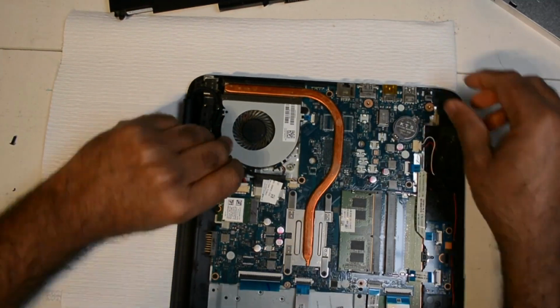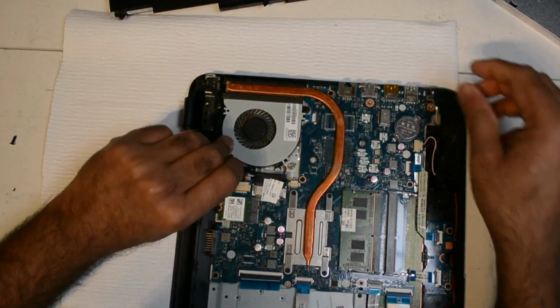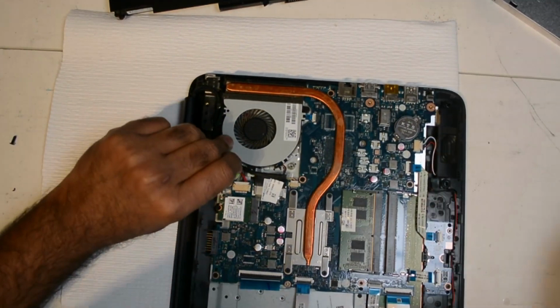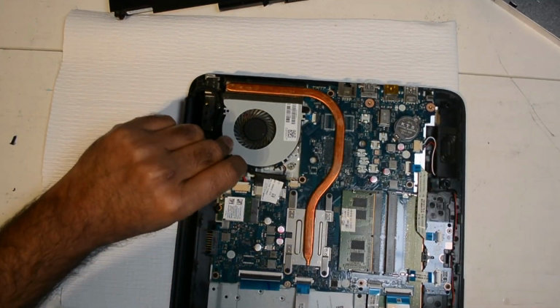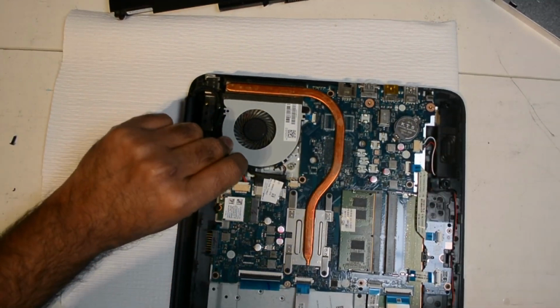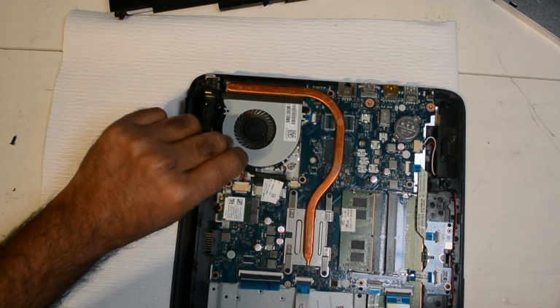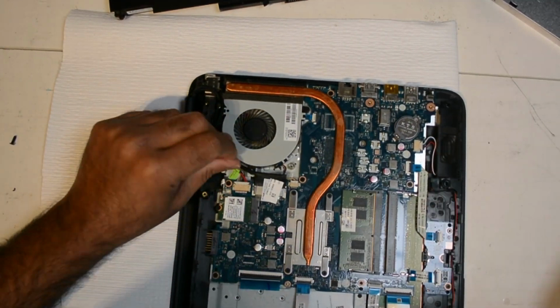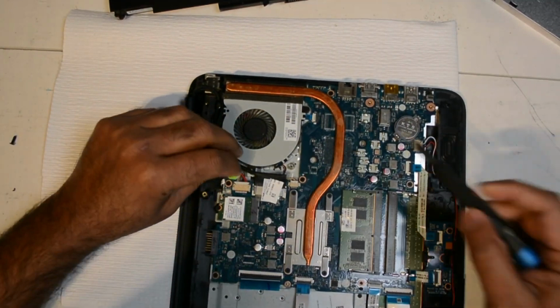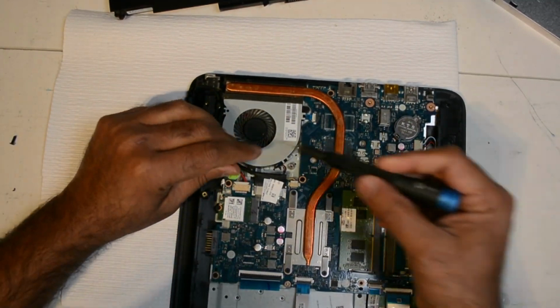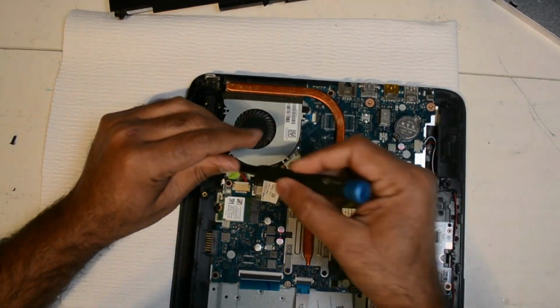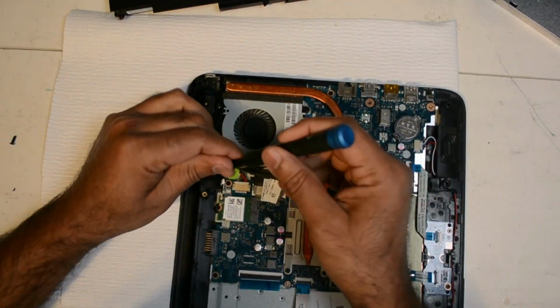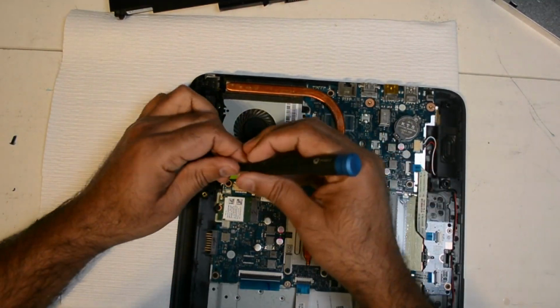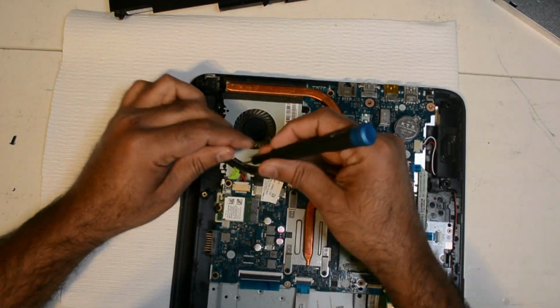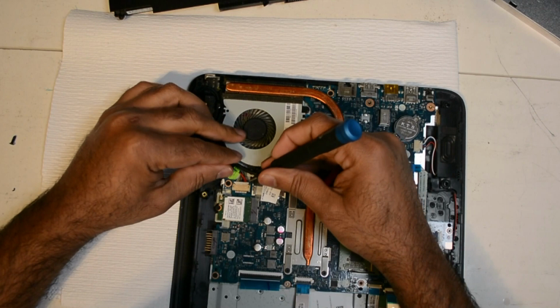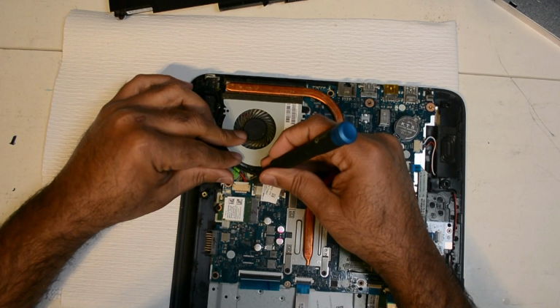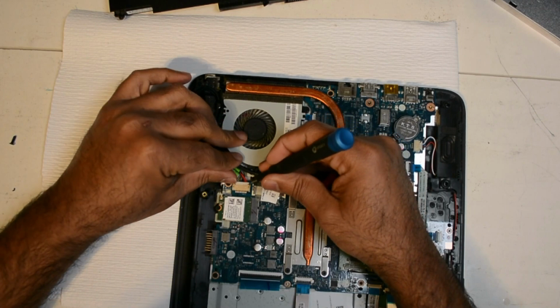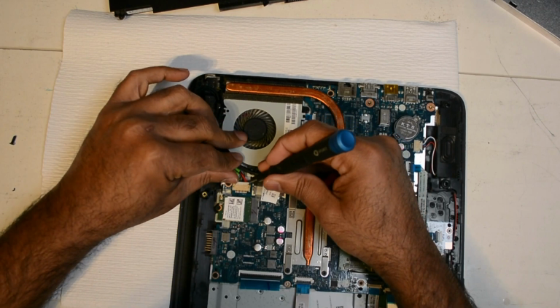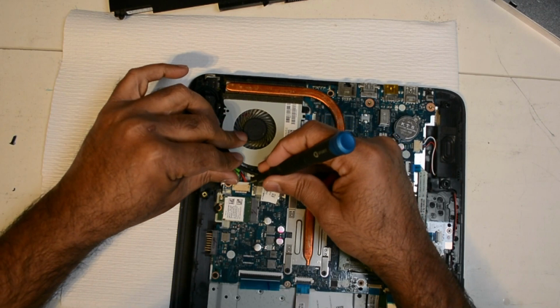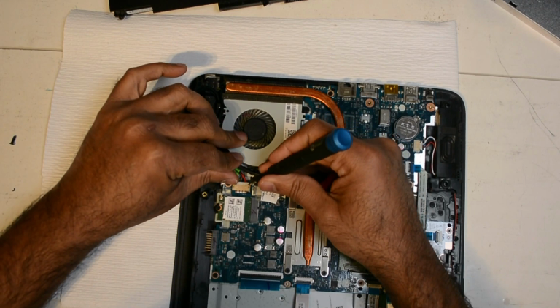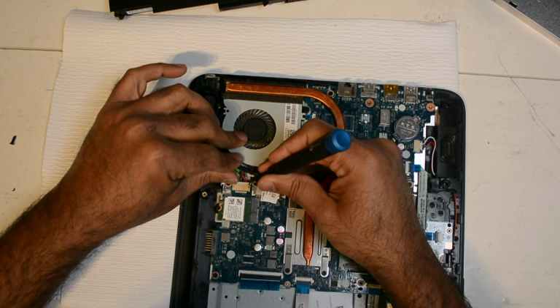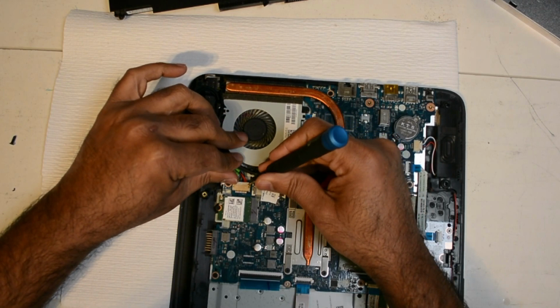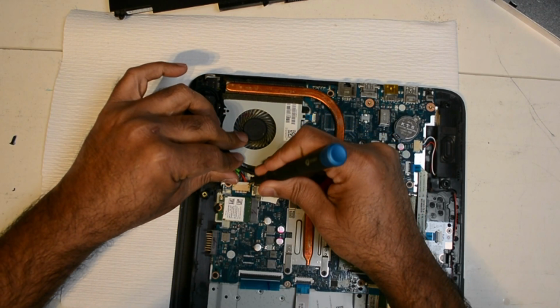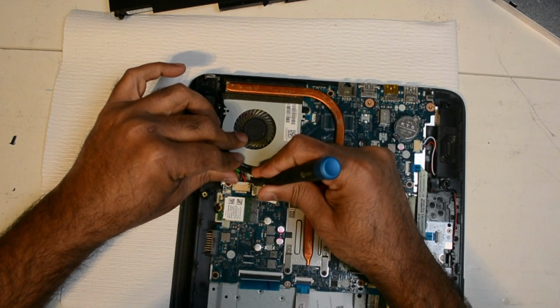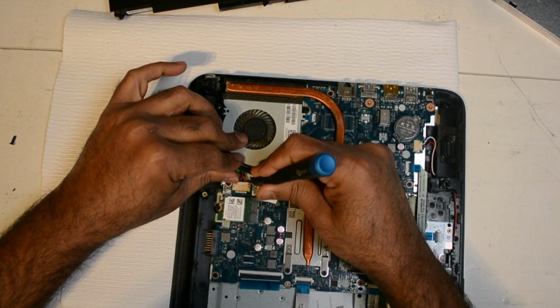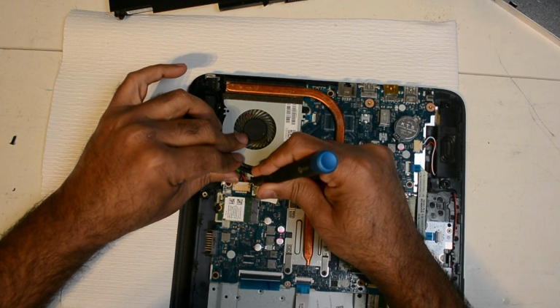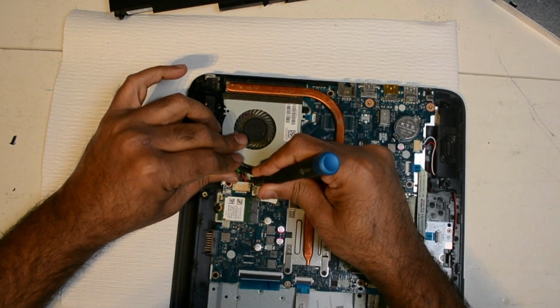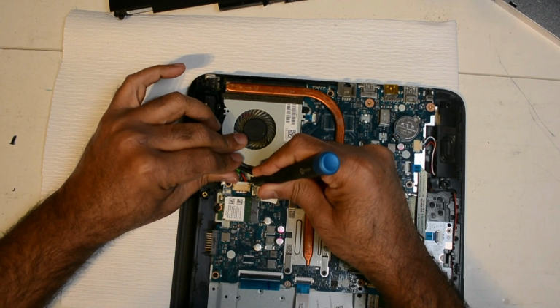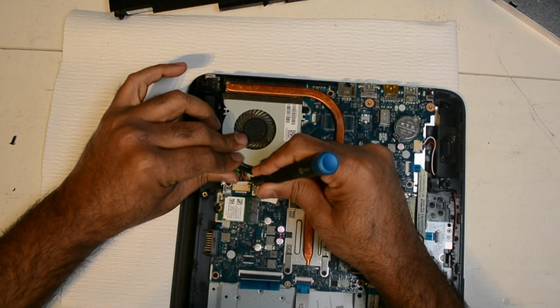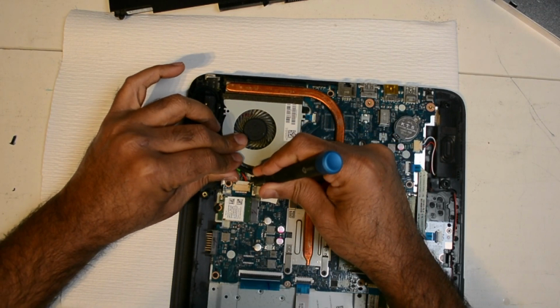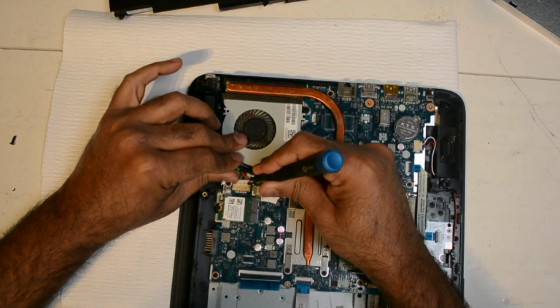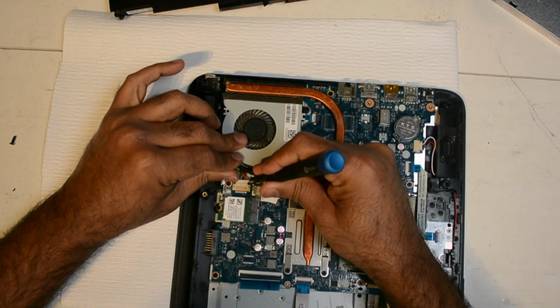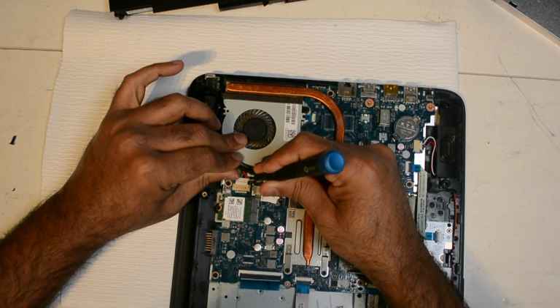Here is our DC jack, which is plugged into the motherboard next to the fan. All we need to do is just slide it out.